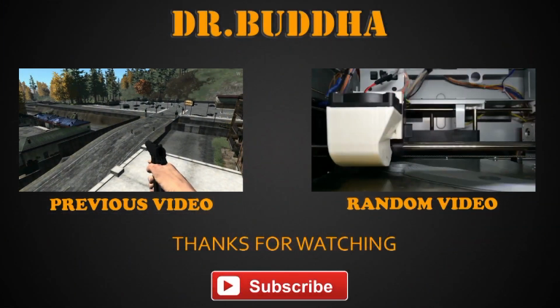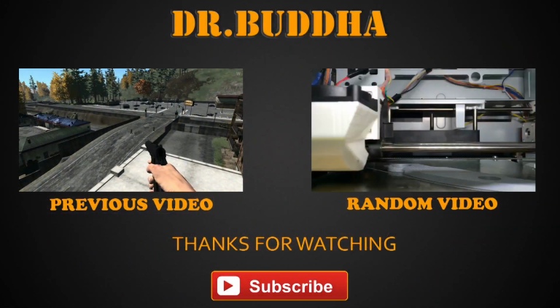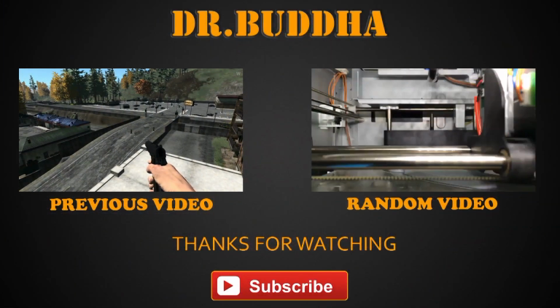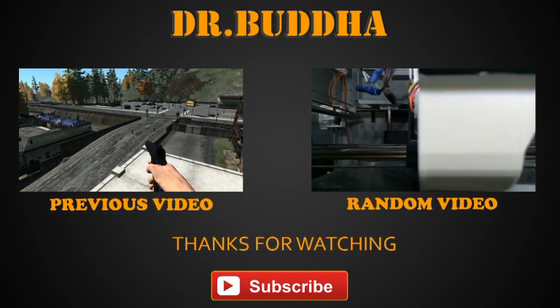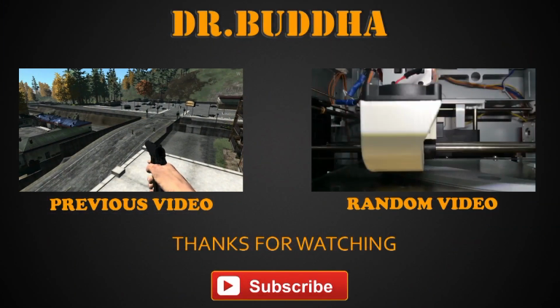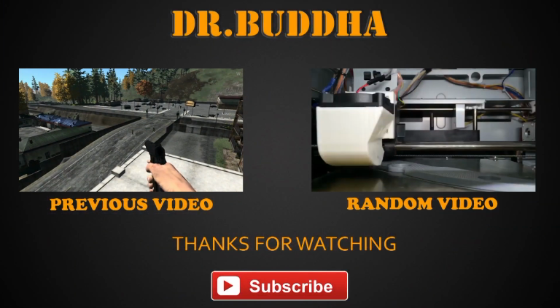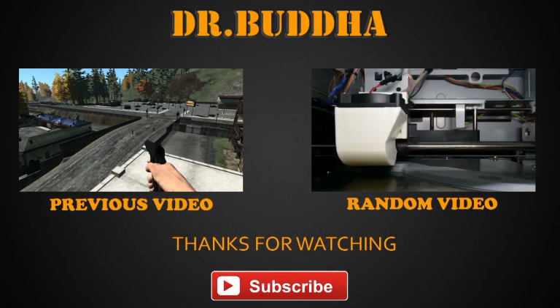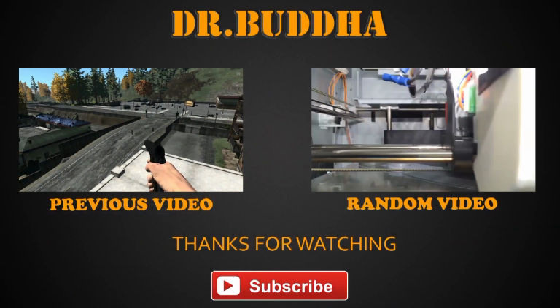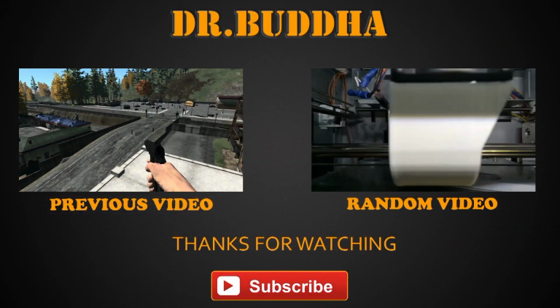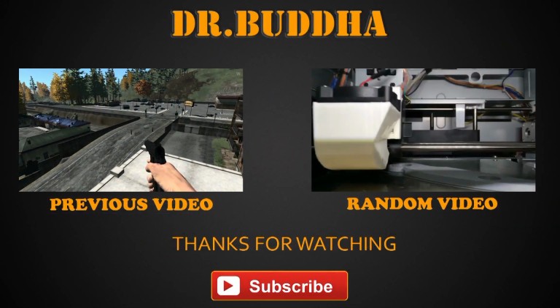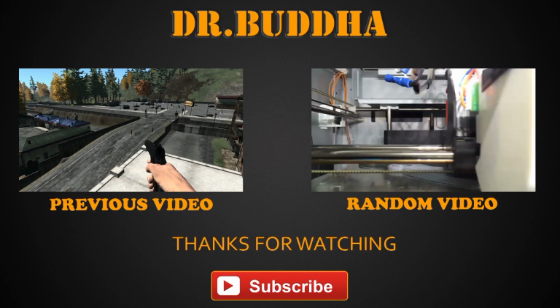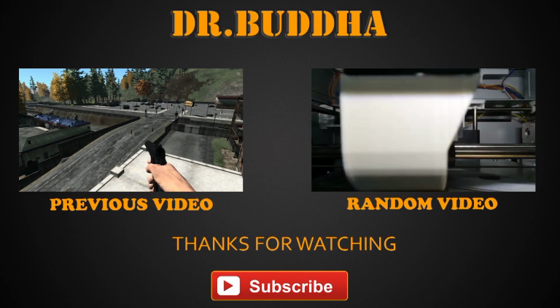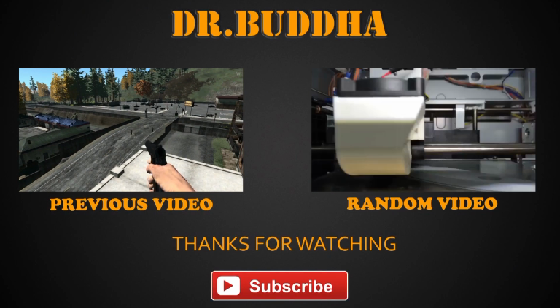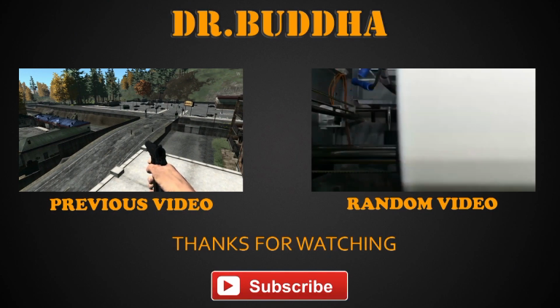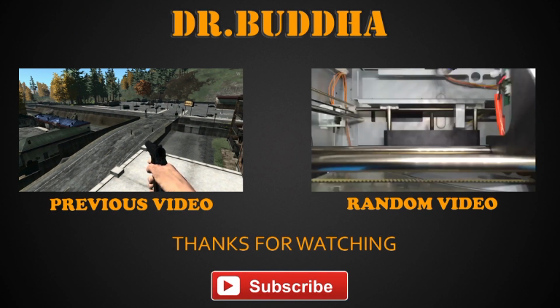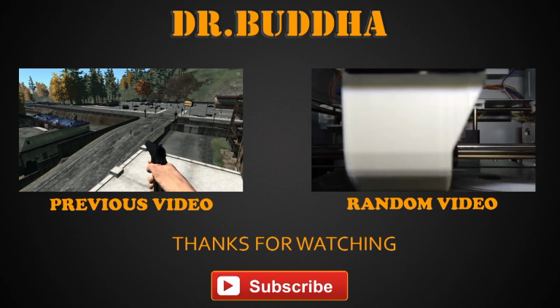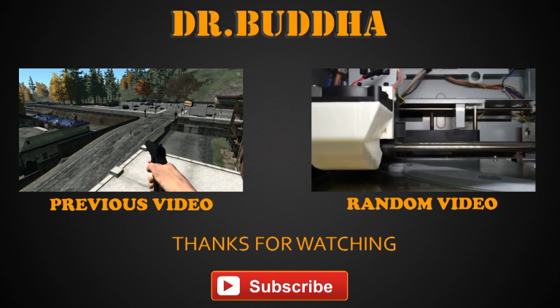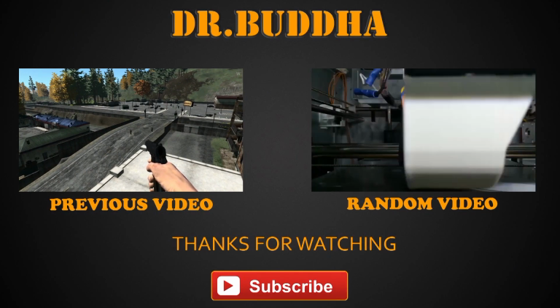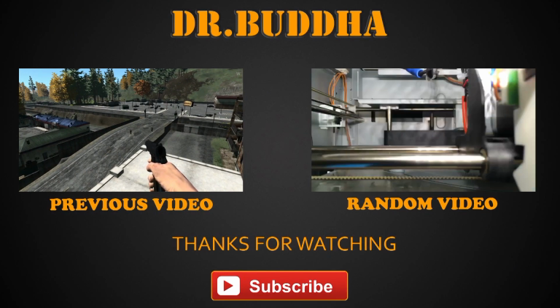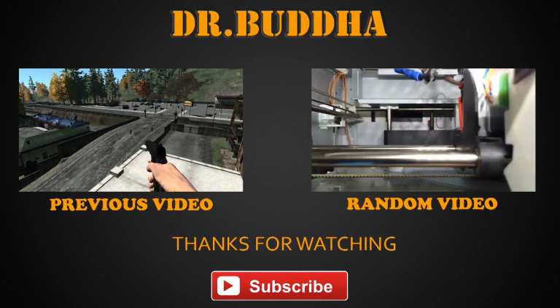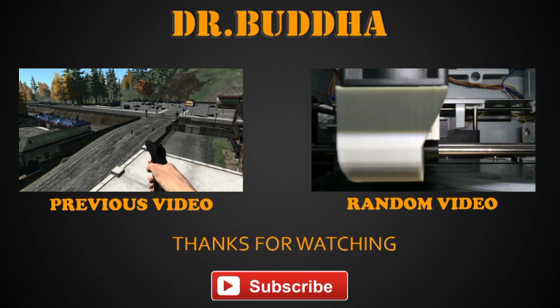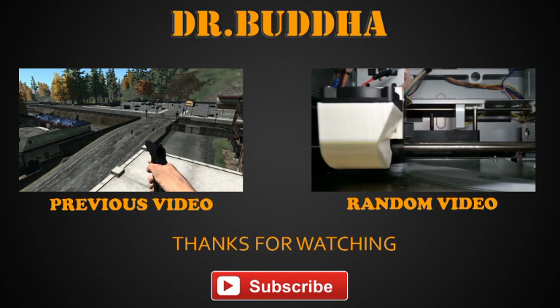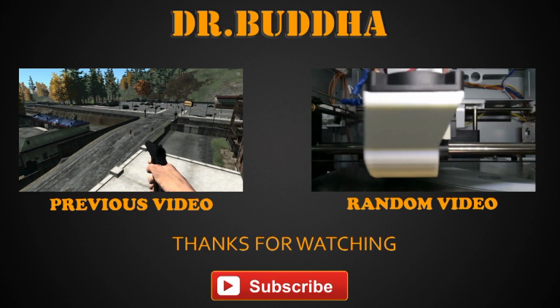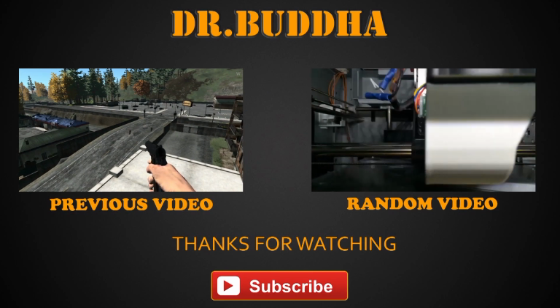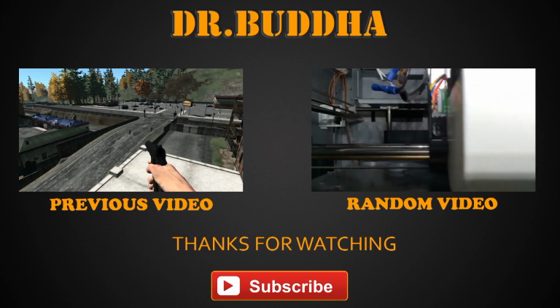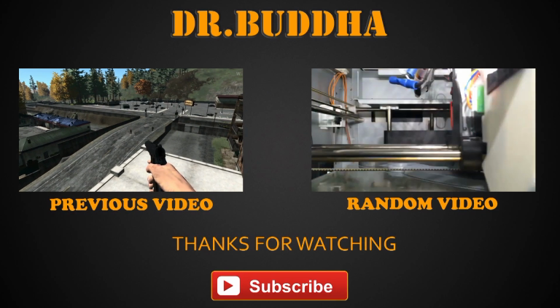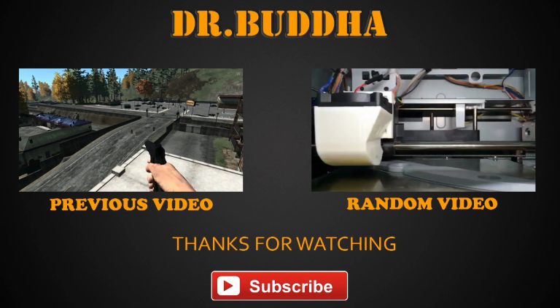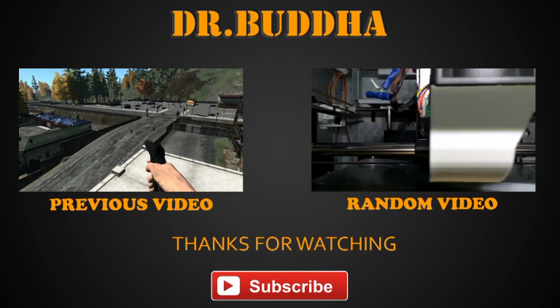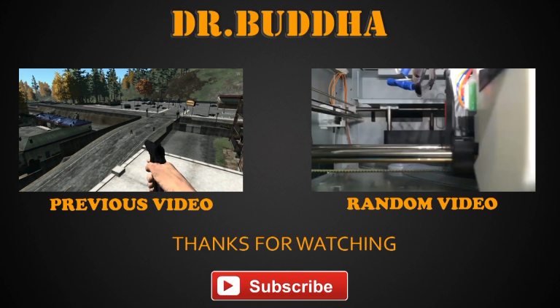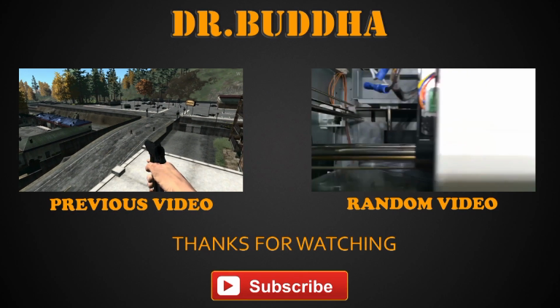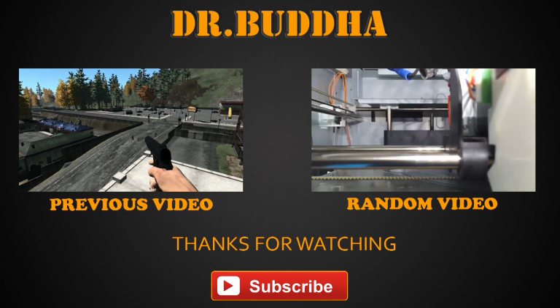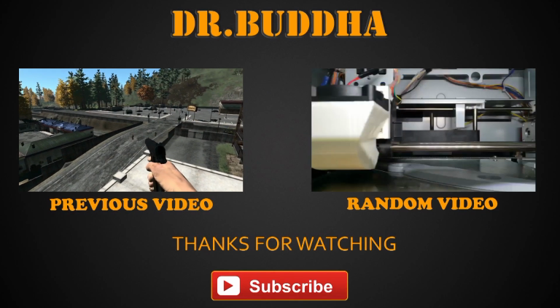Once upon a time, there was a man who did not subscribe to Dr. Buddha's channel, and then he died.